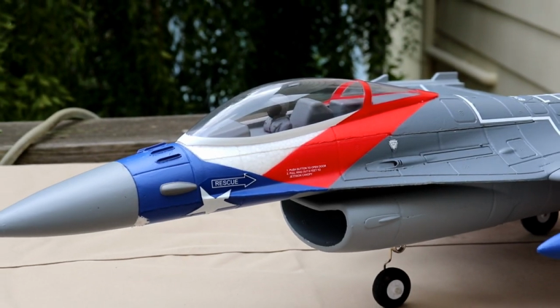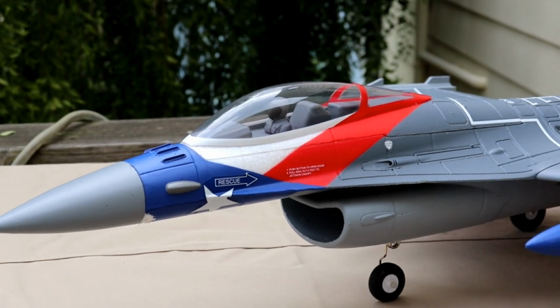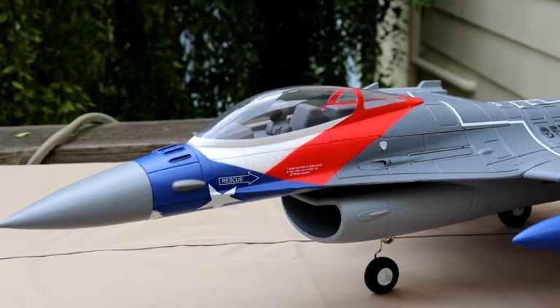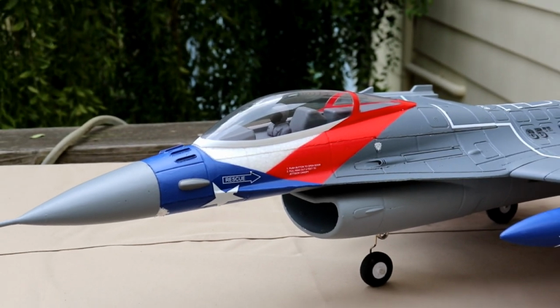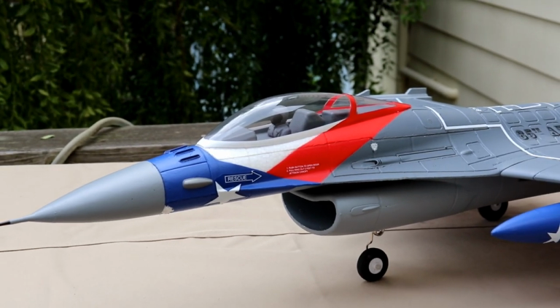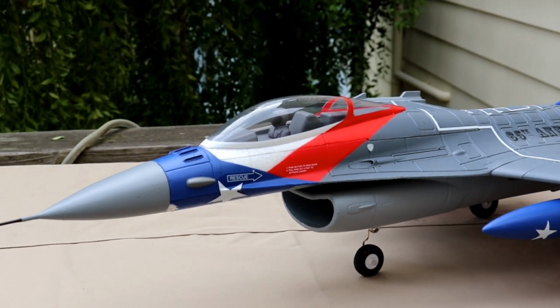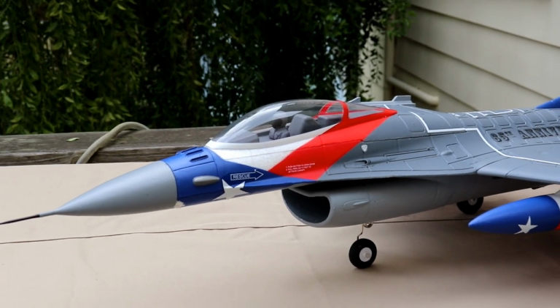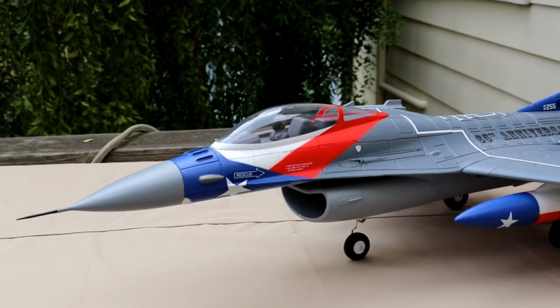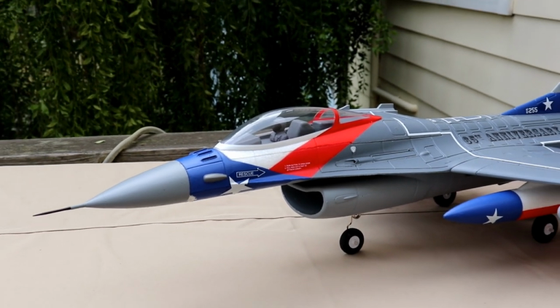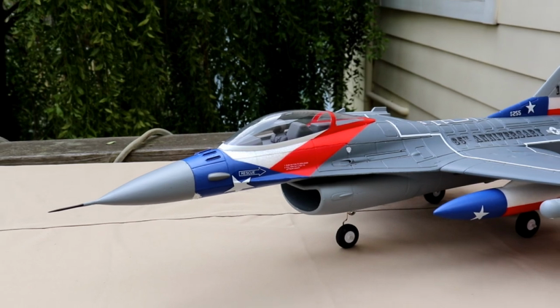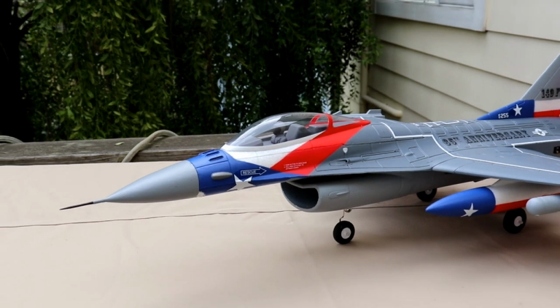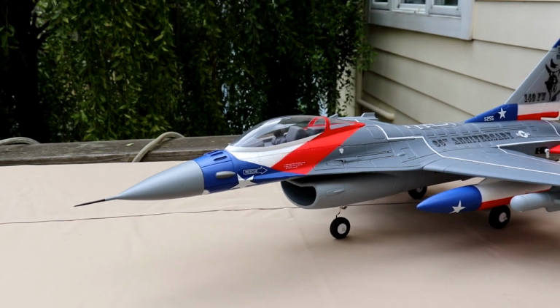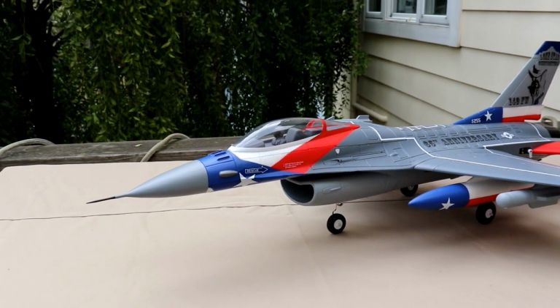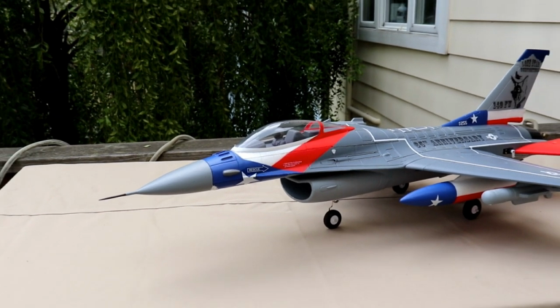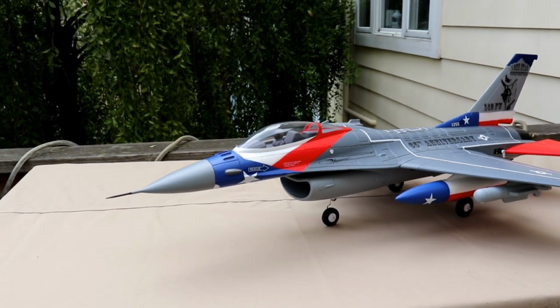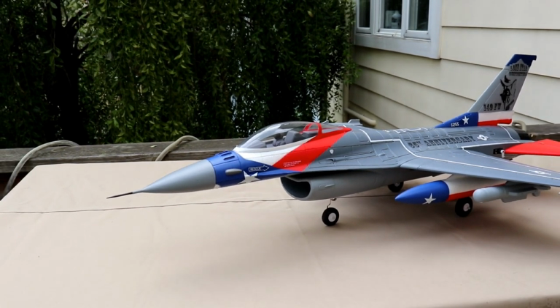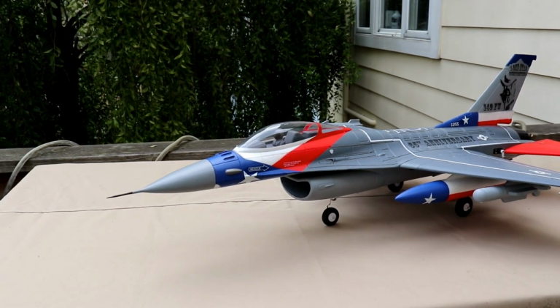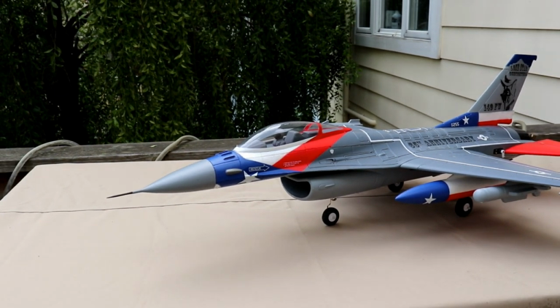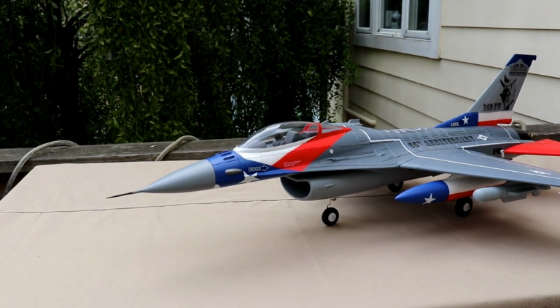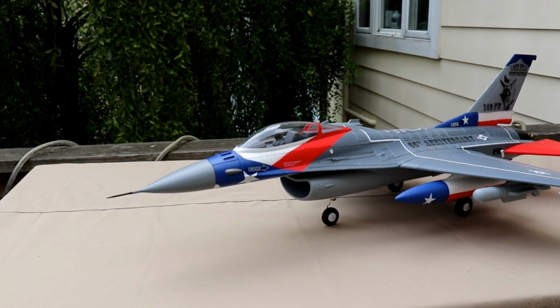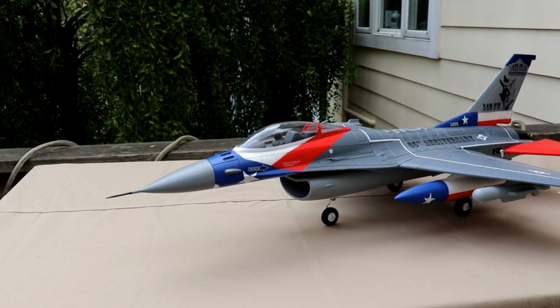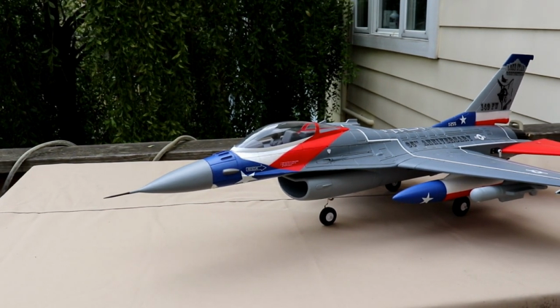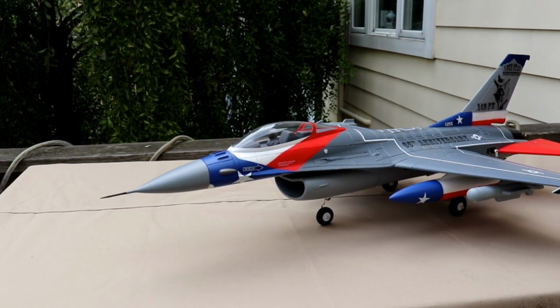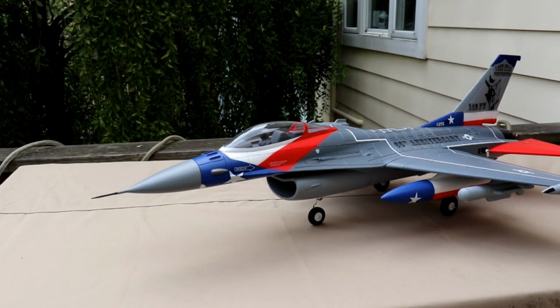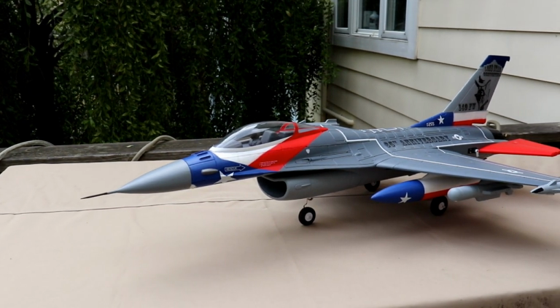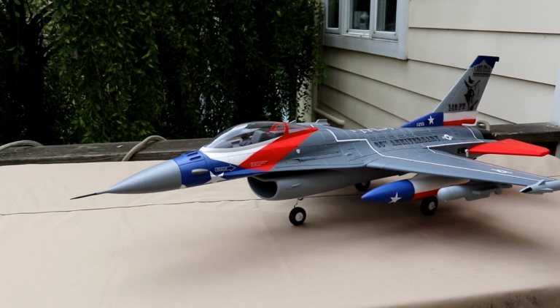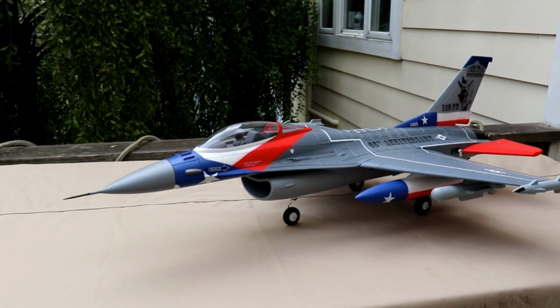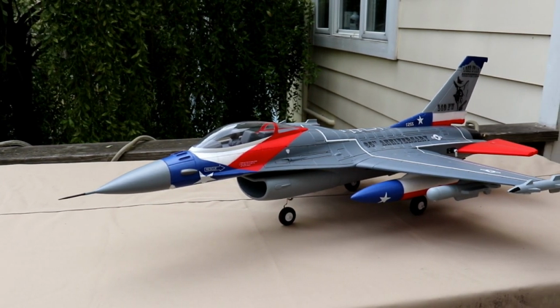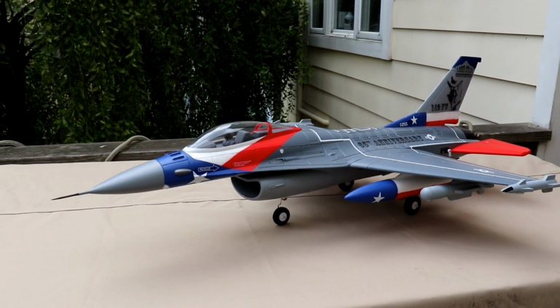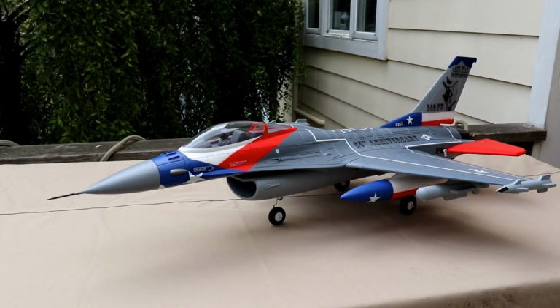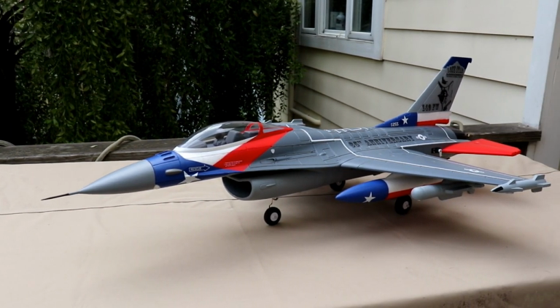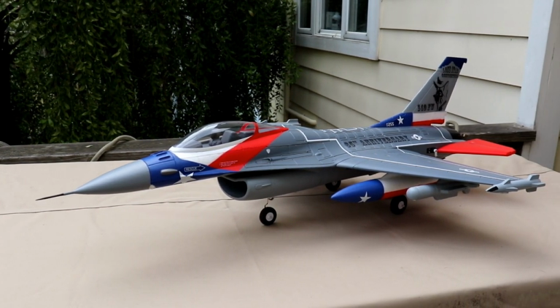Here it is guys. As you can see, just a gorgeous plane all the way around. Really, really happy with how it looks.